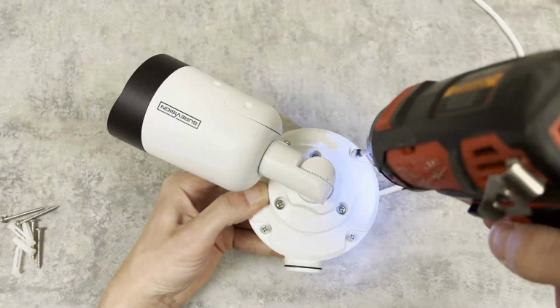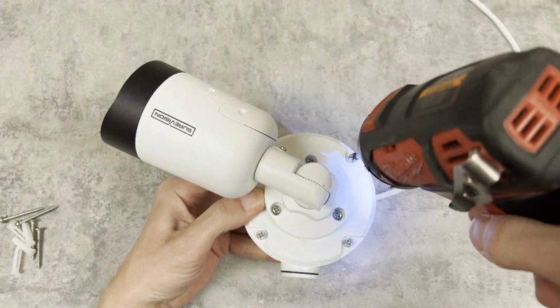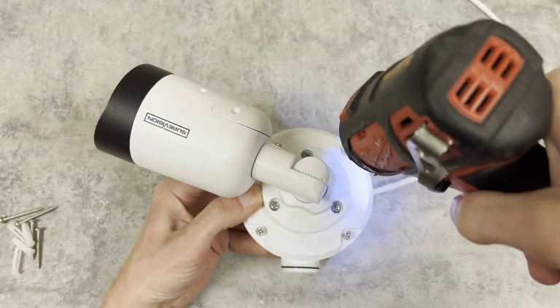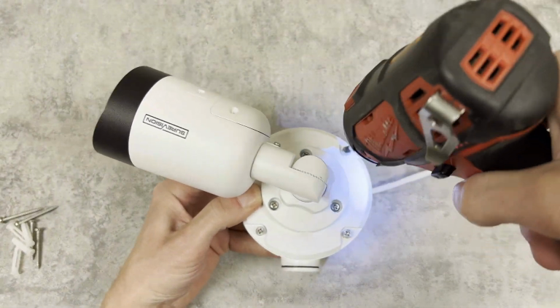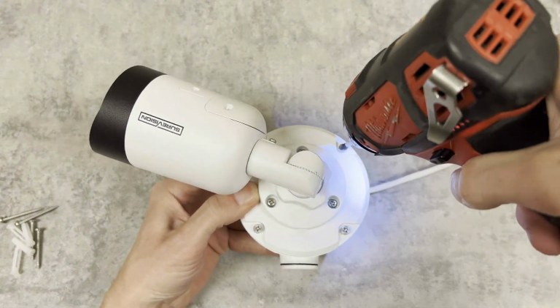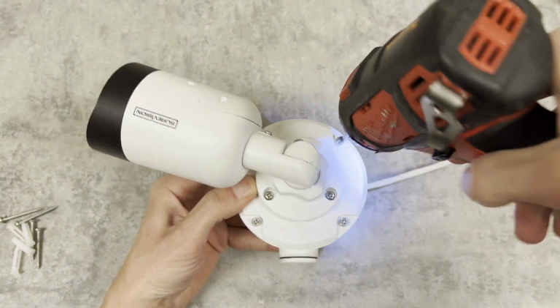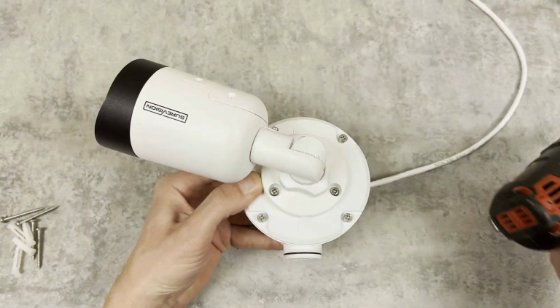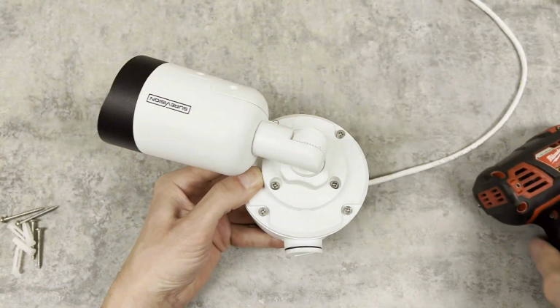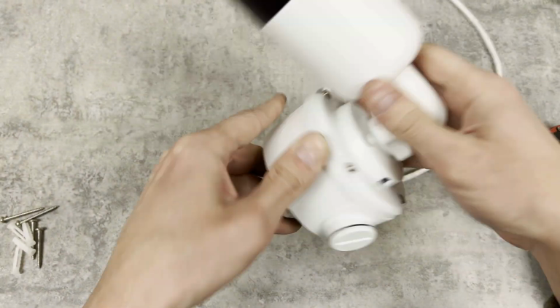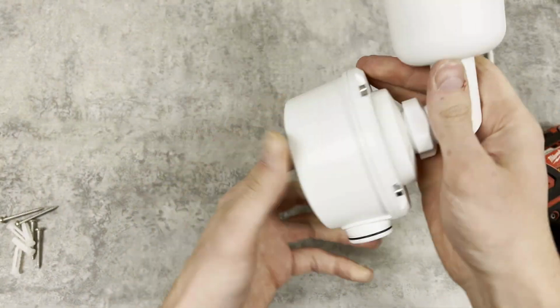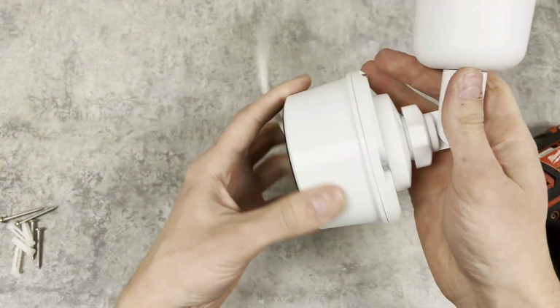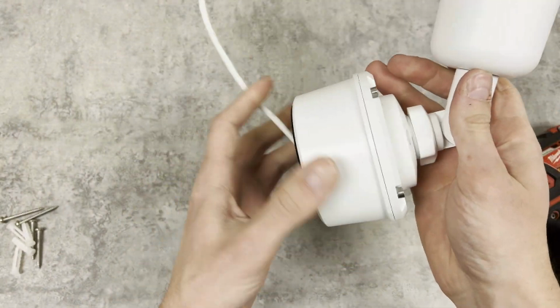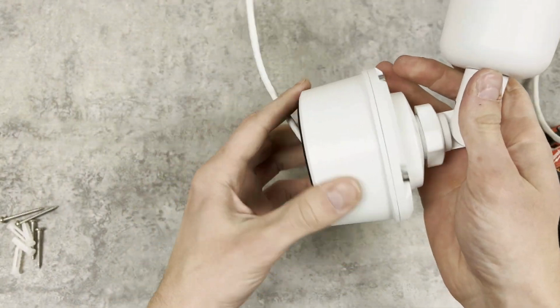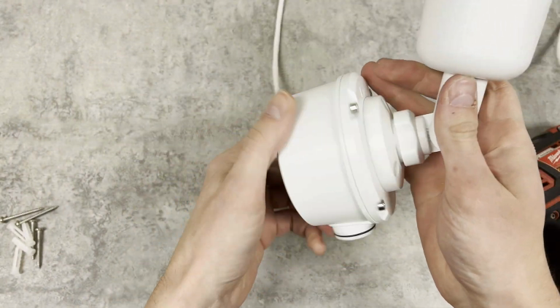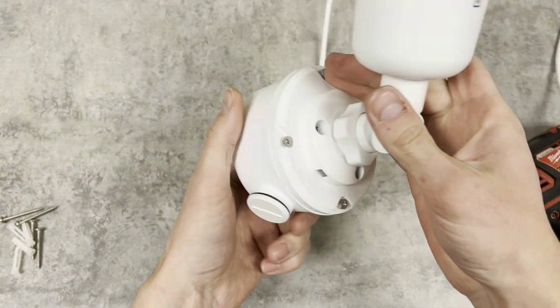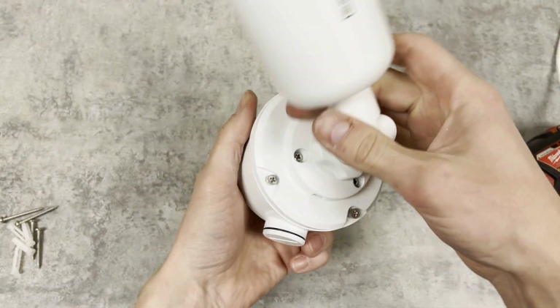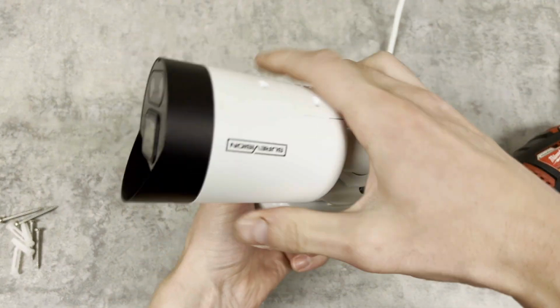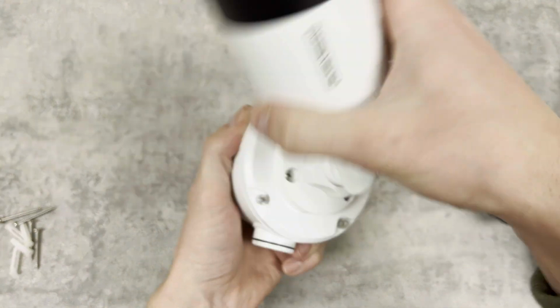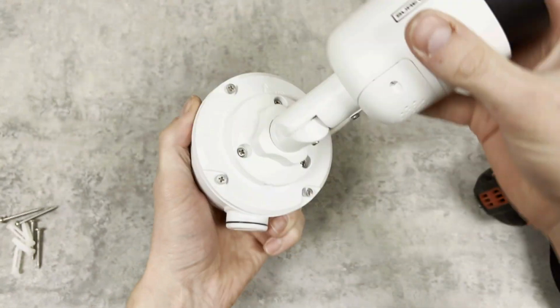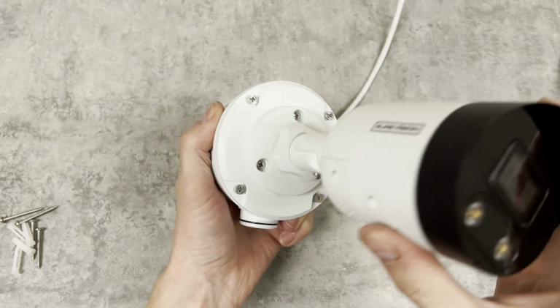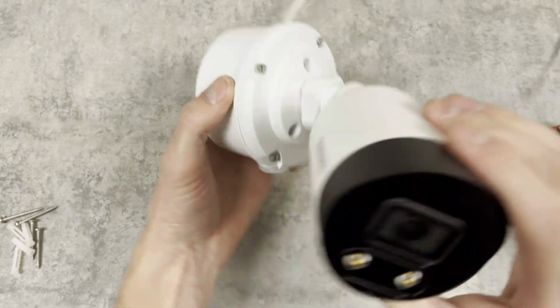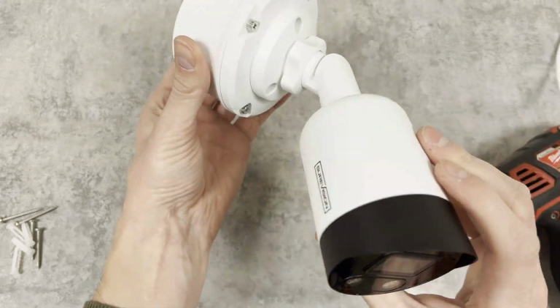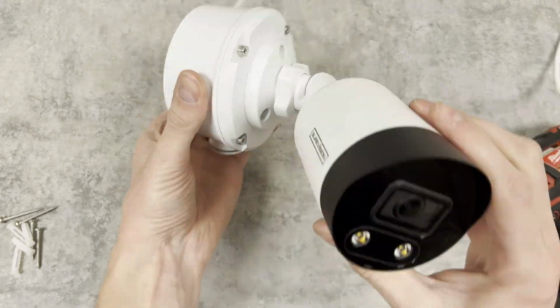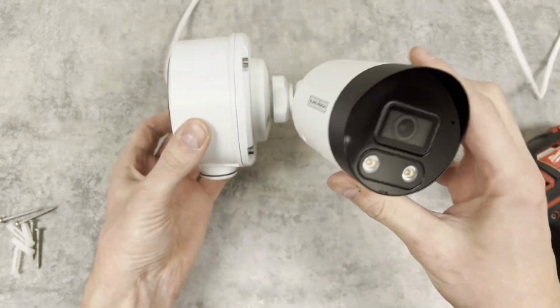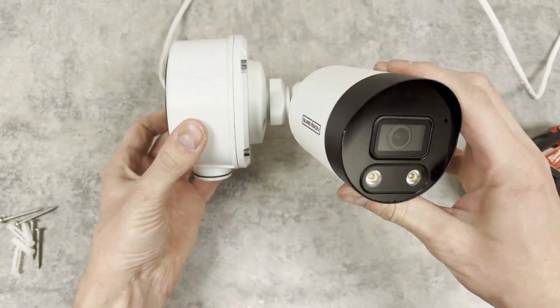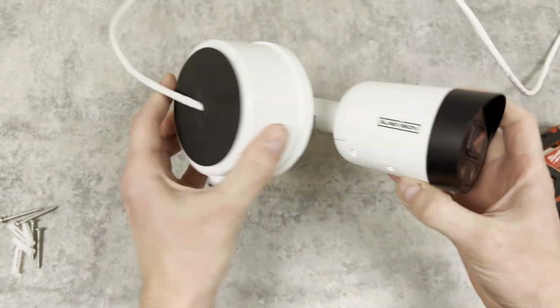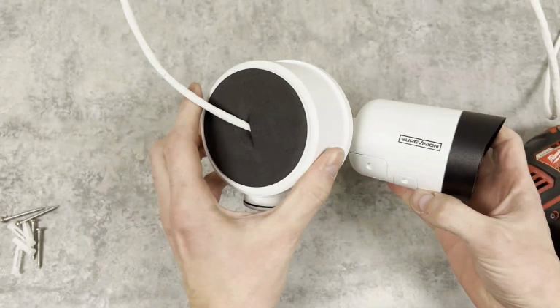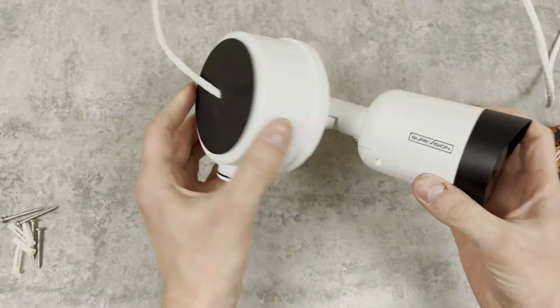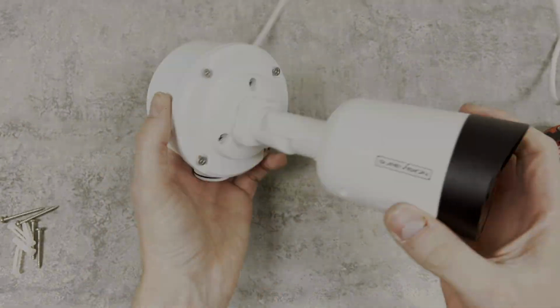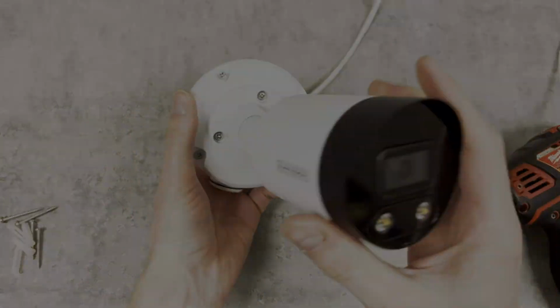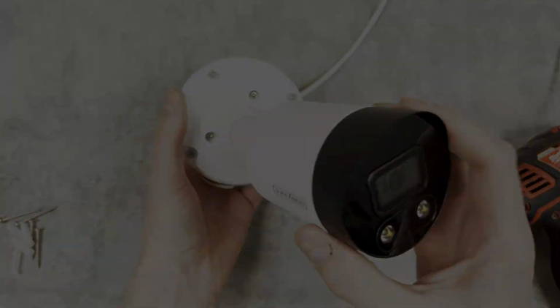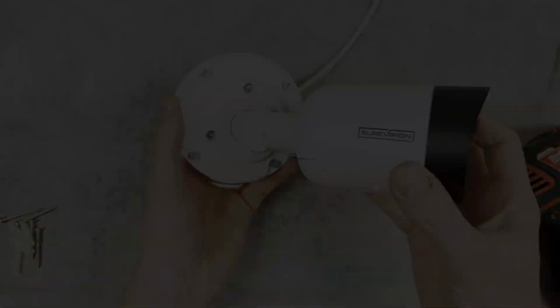That's how to properly weatherproof your new cameras. If the proper steps are taken, it will ensure a long-lasting security system.